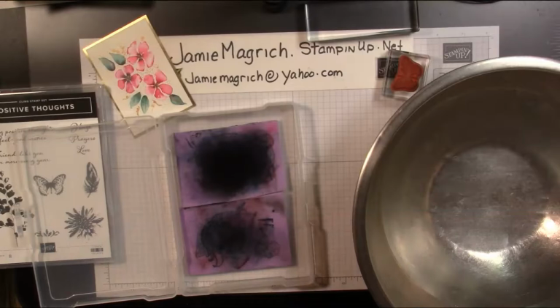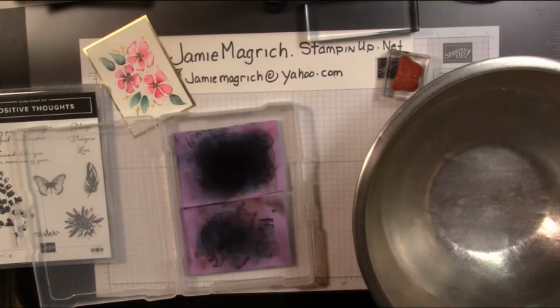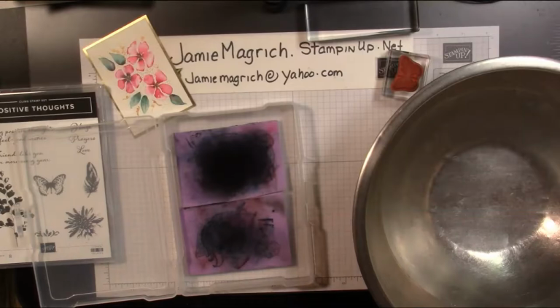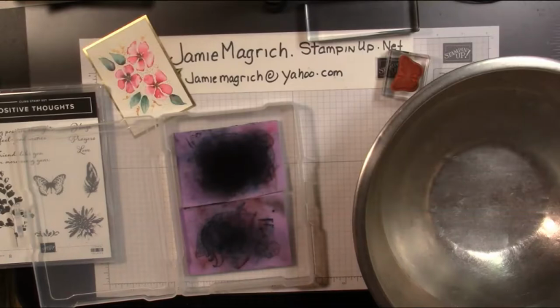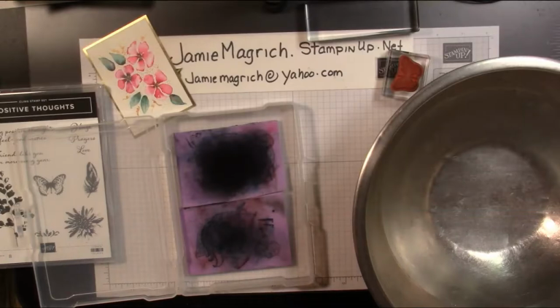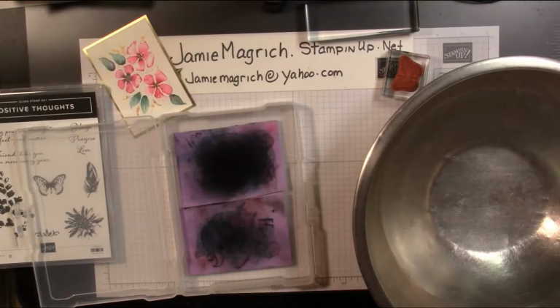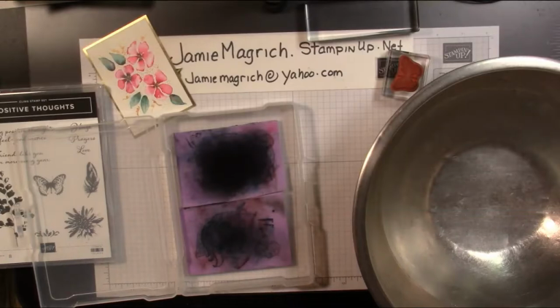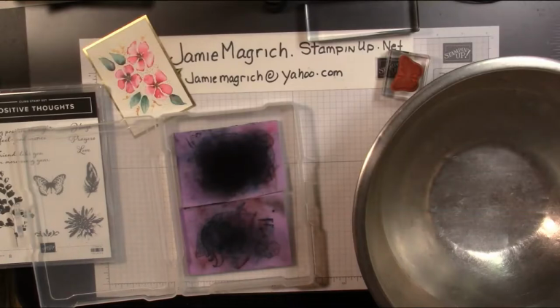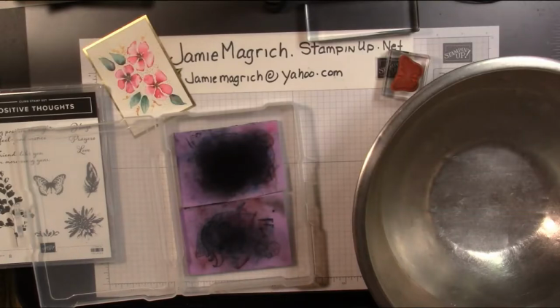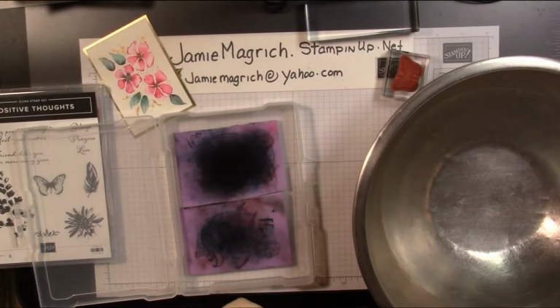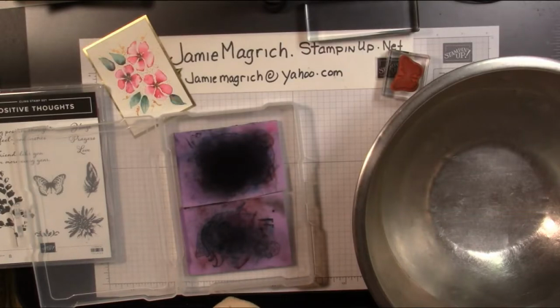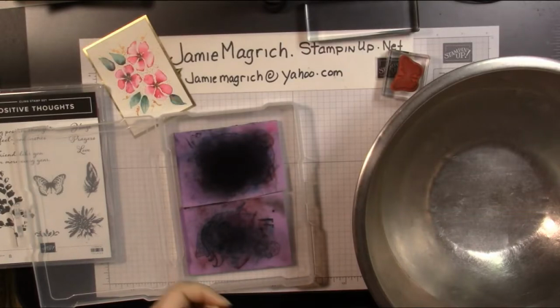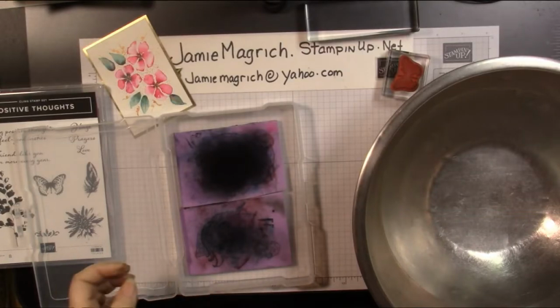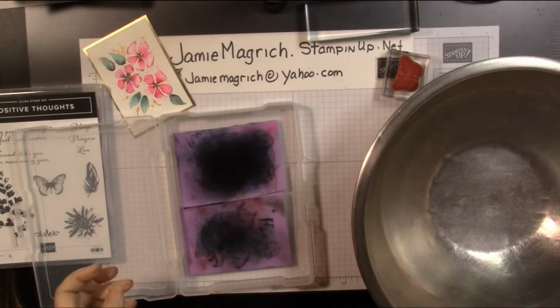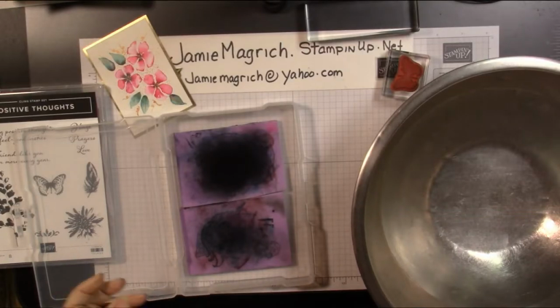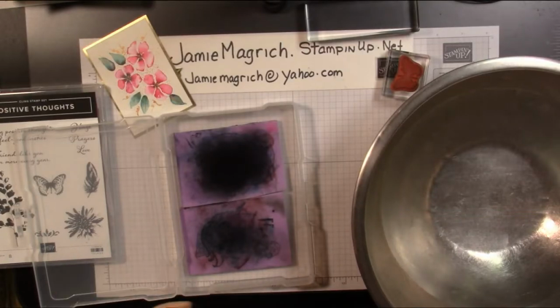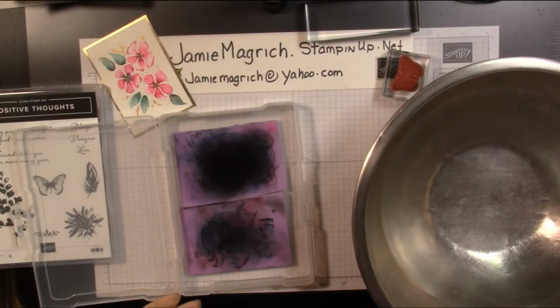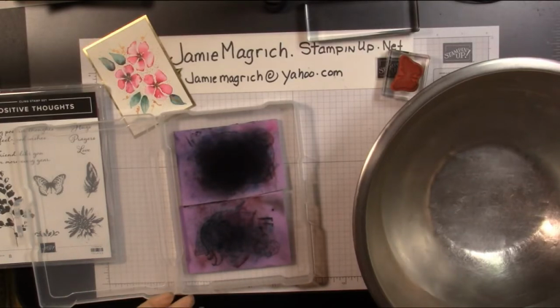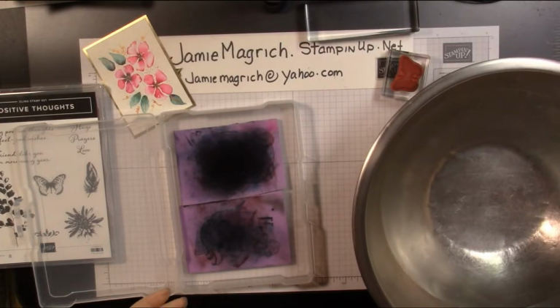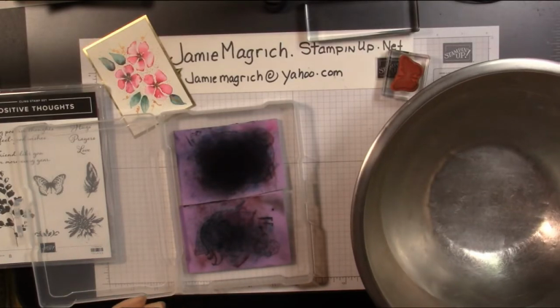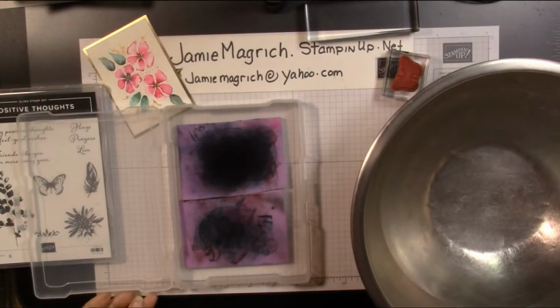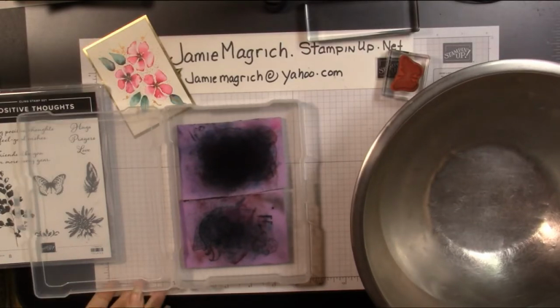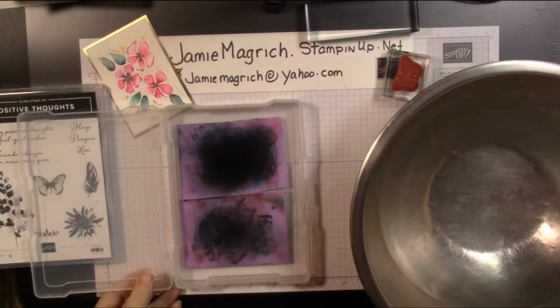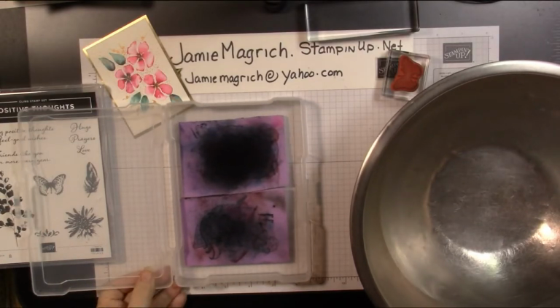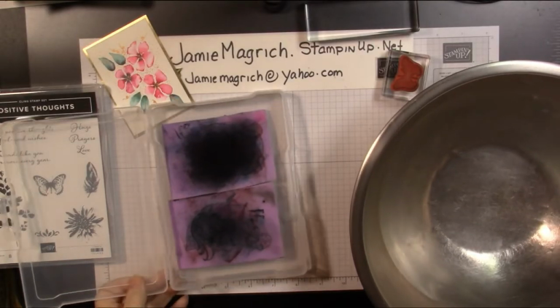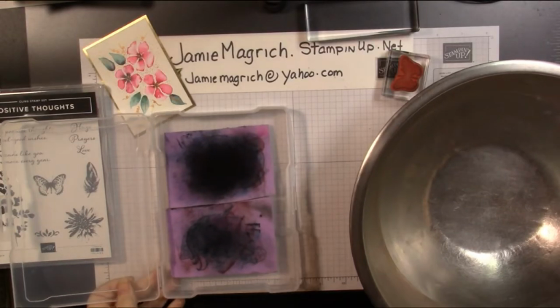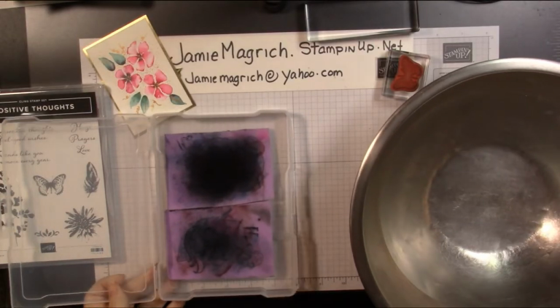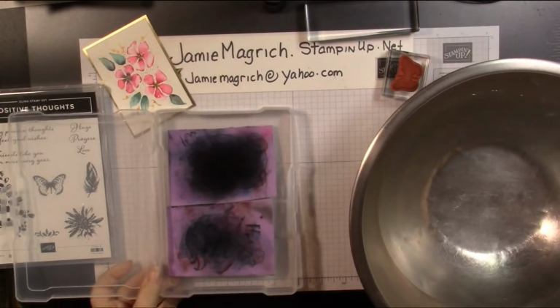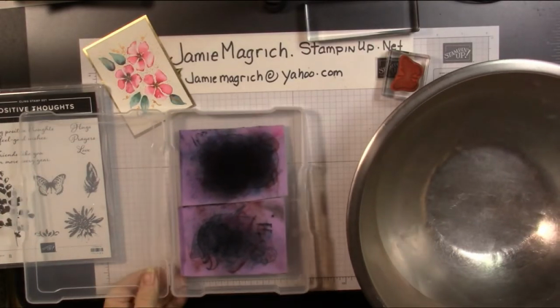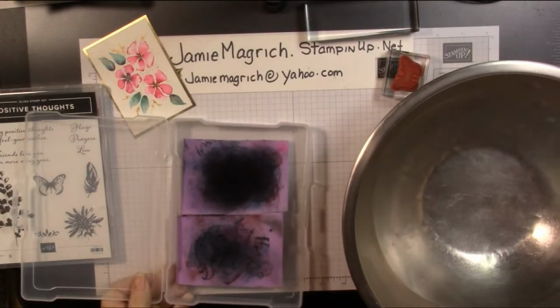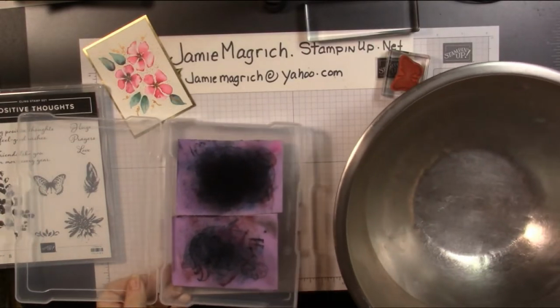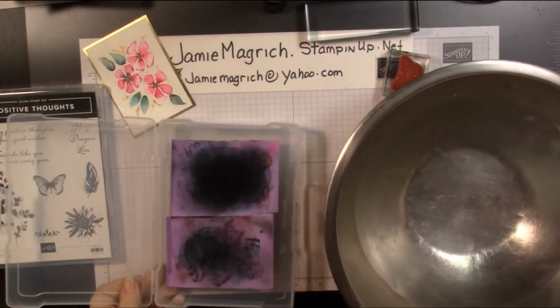Hello, this is Jamie Magritch. Welcome to Jamie's Craft Table. Today is just a little quick tip video.